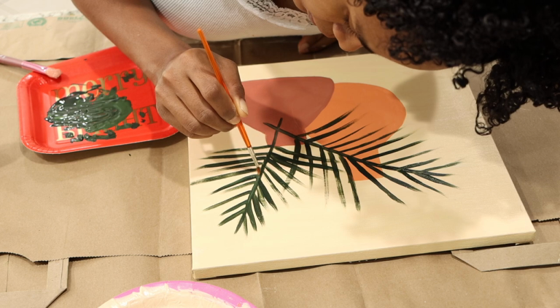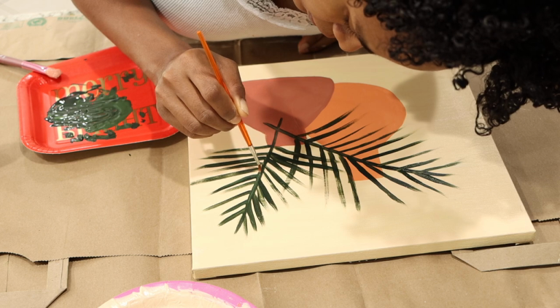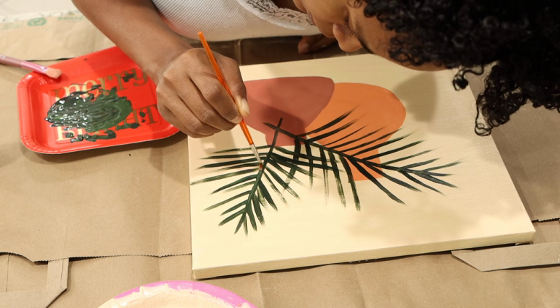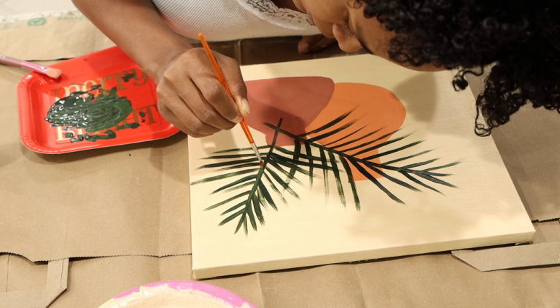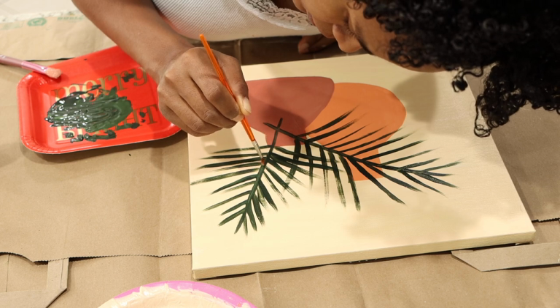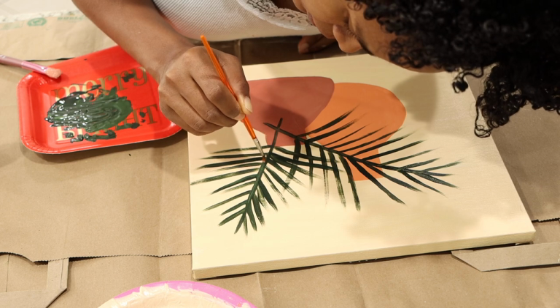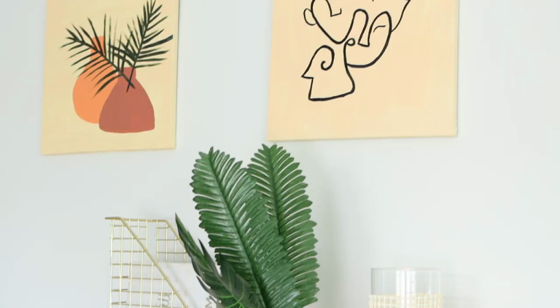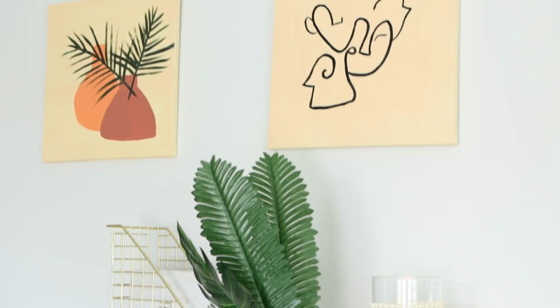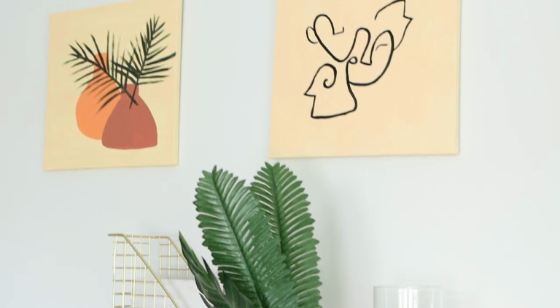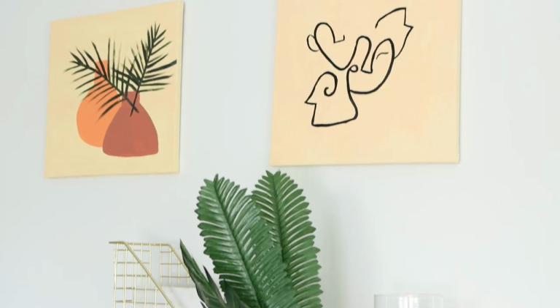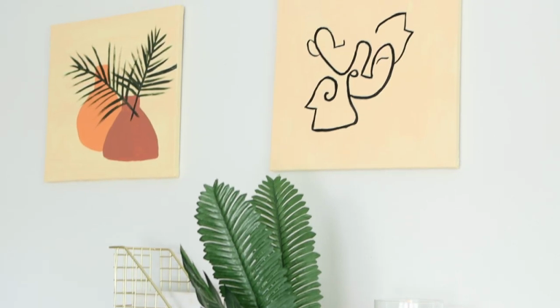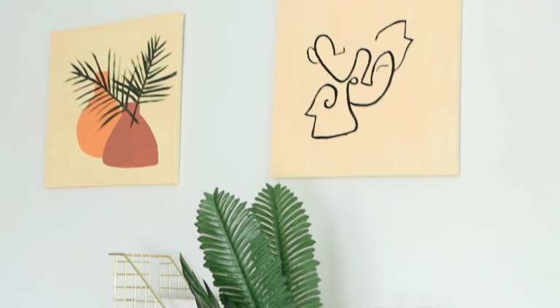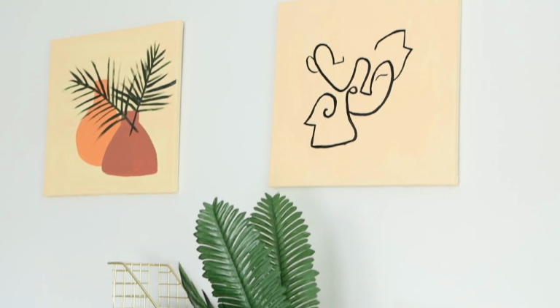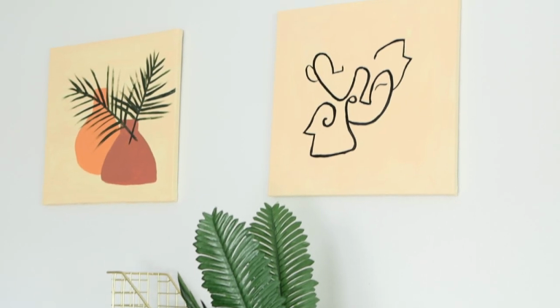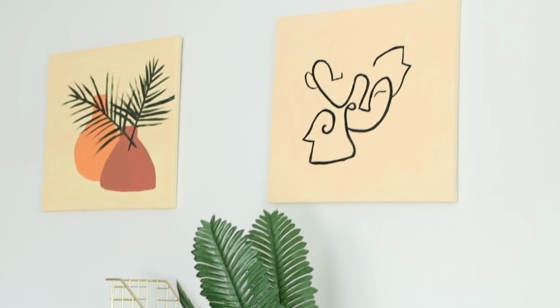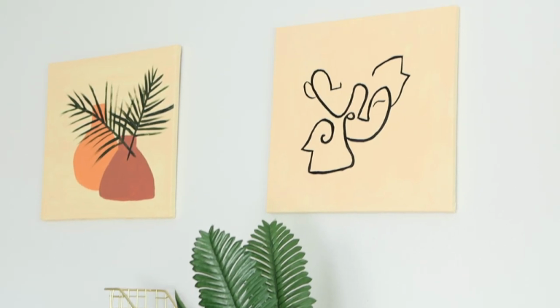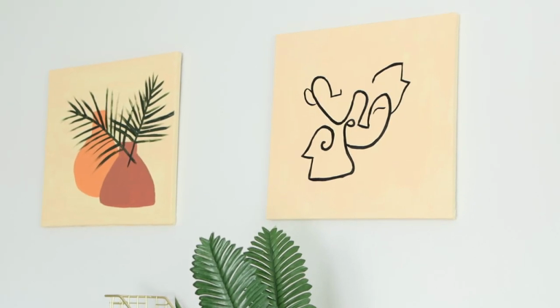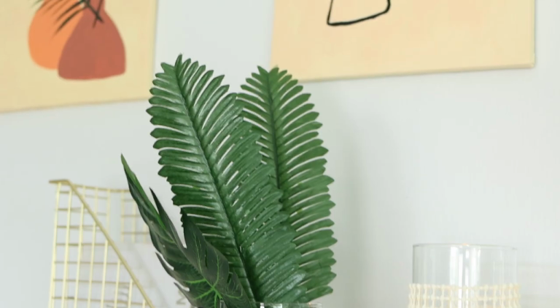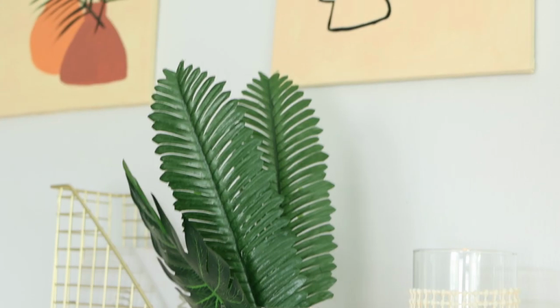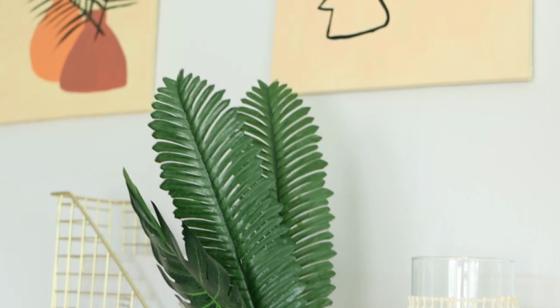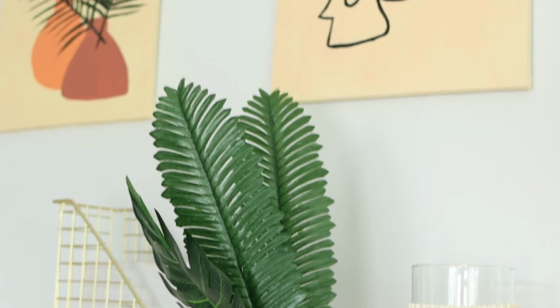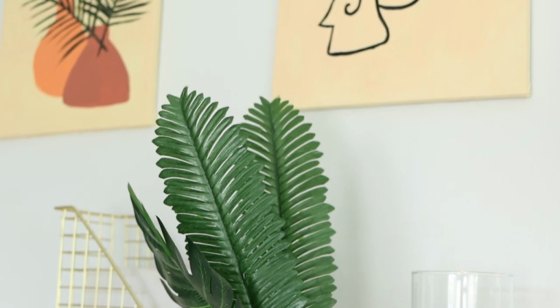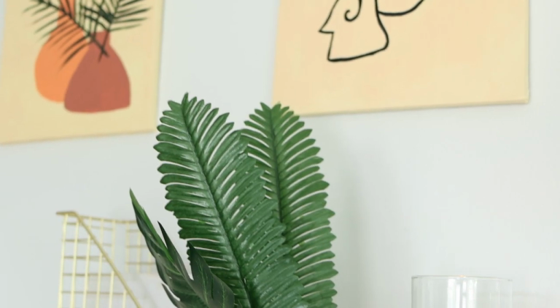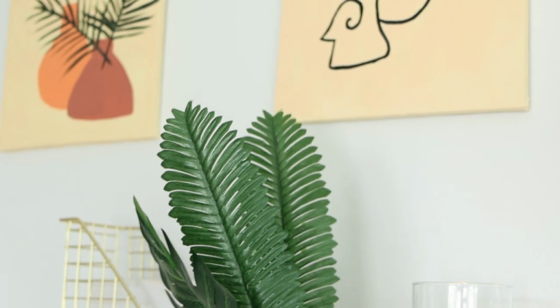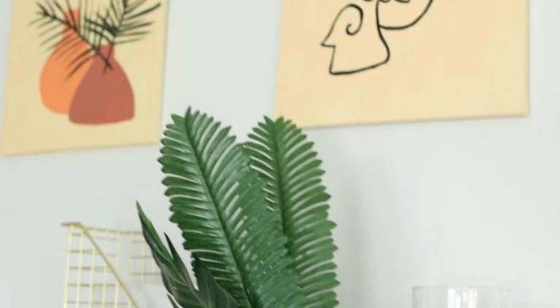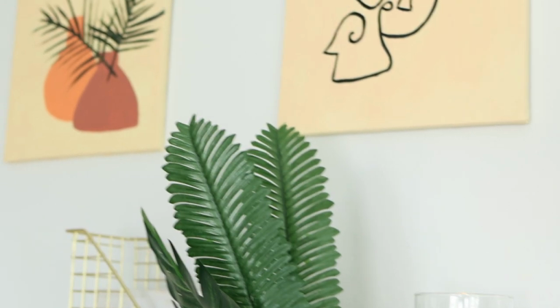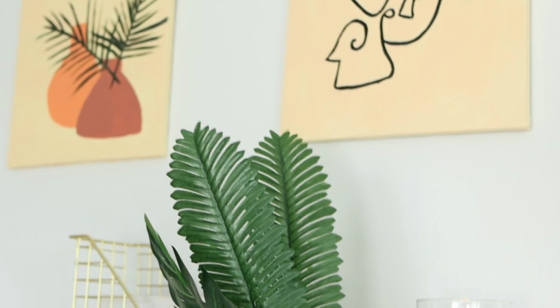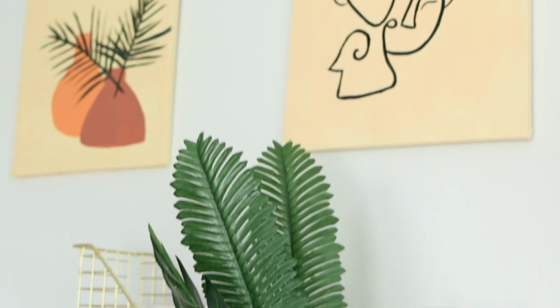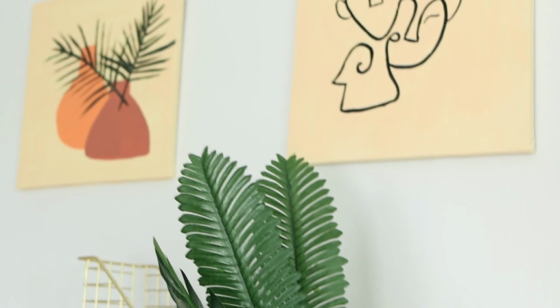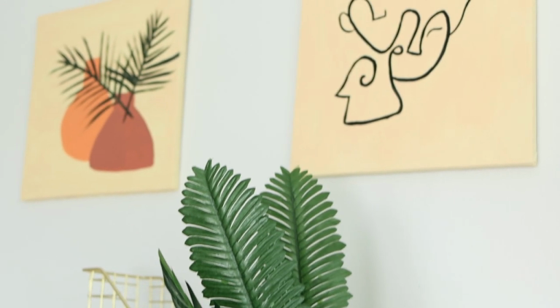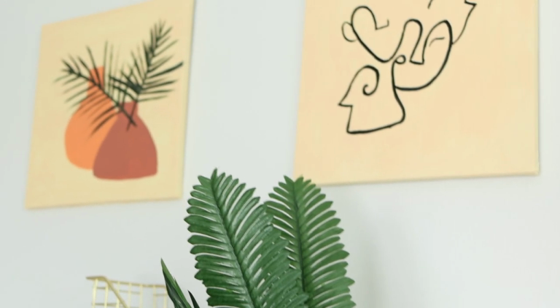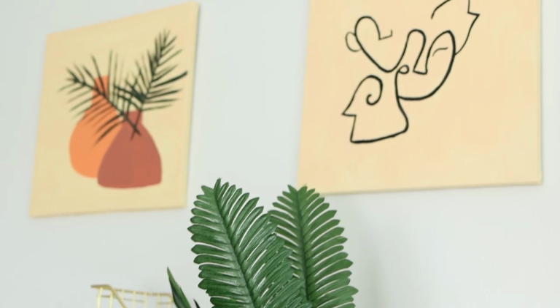I really like how these paintings turned out and I feel like they really go with the boho vibe and designs.